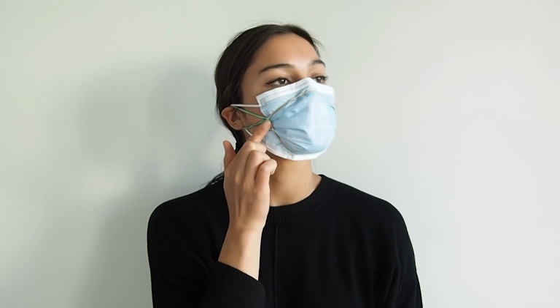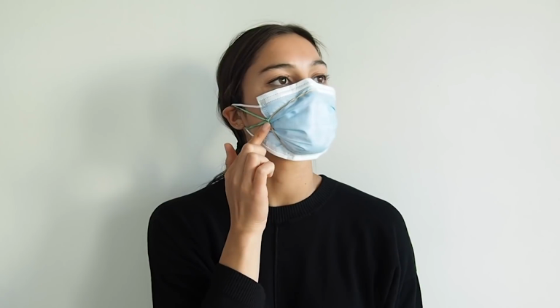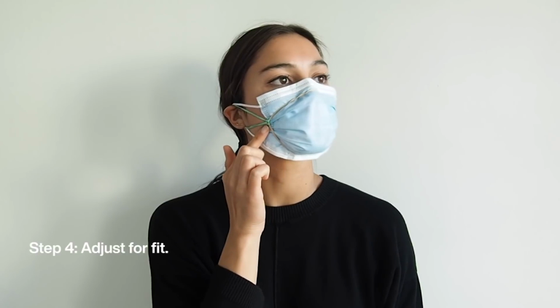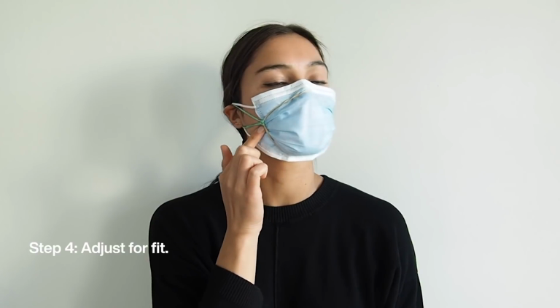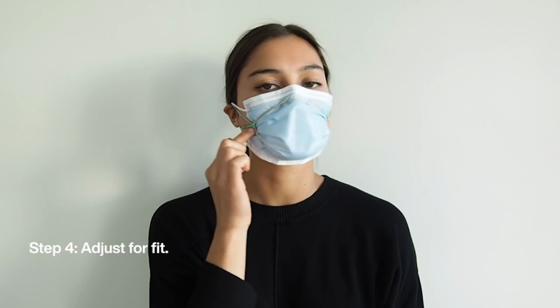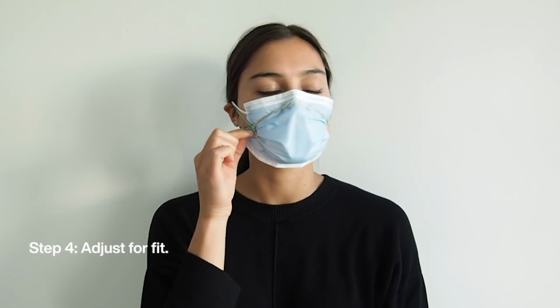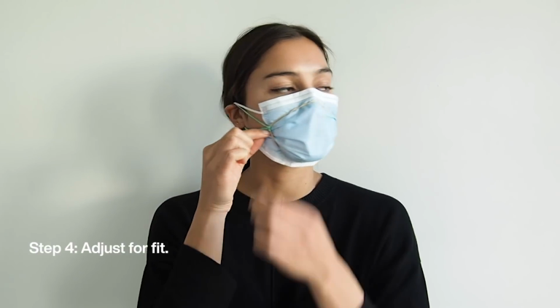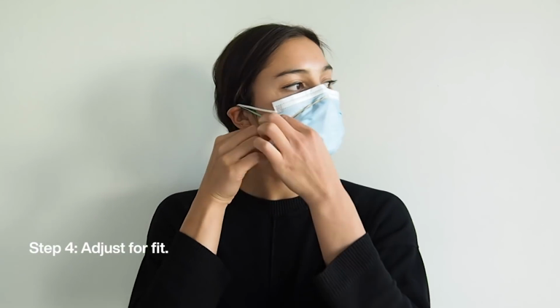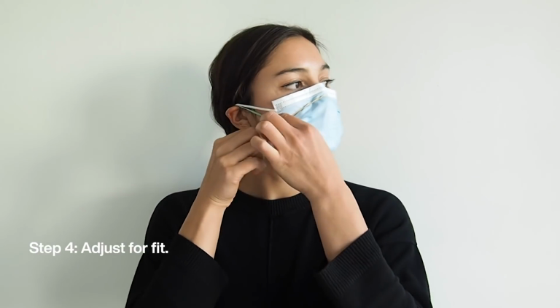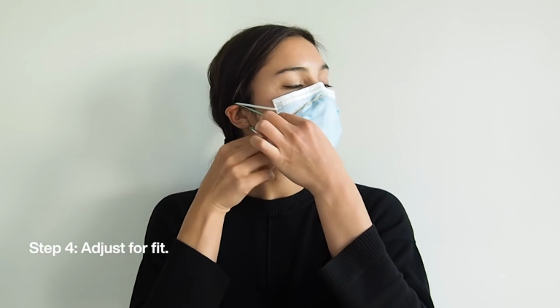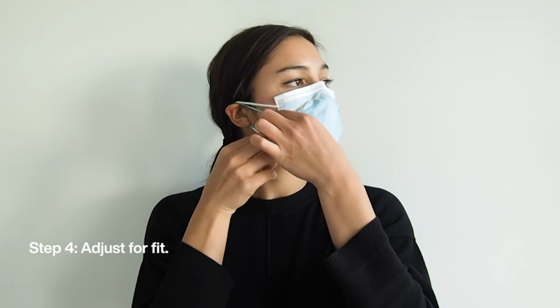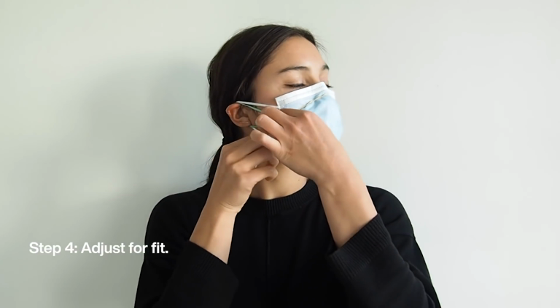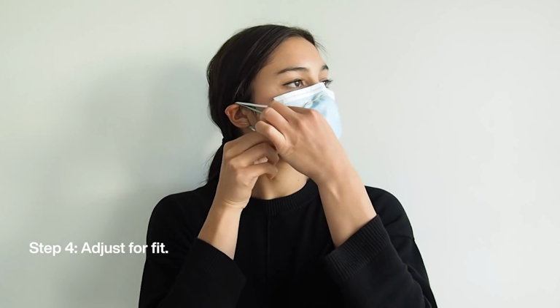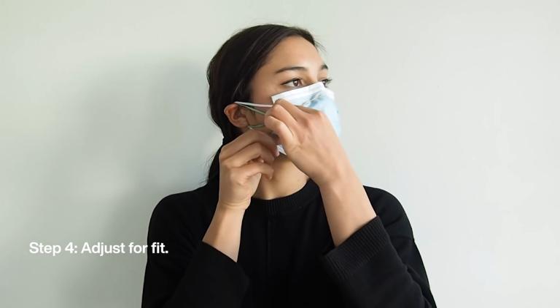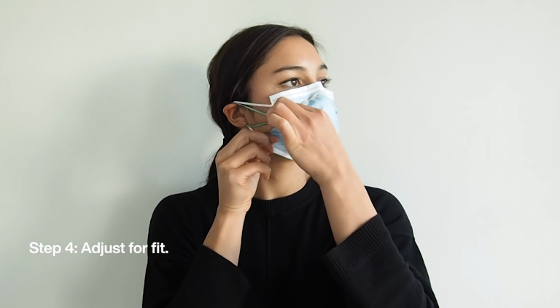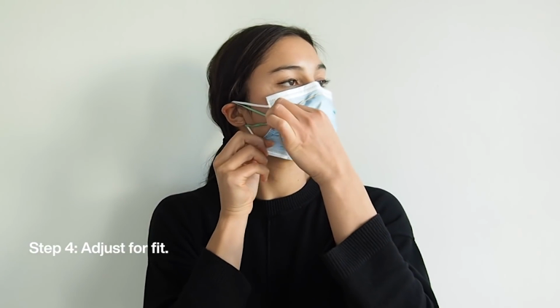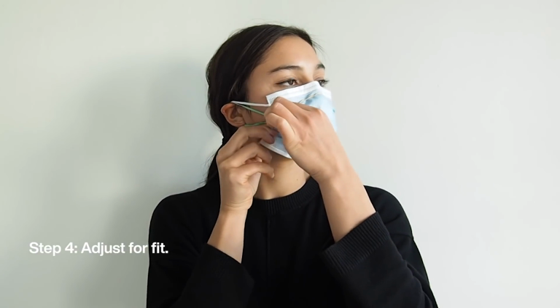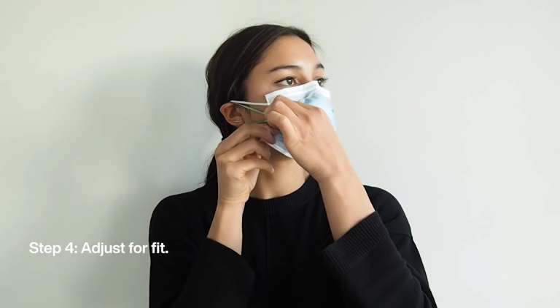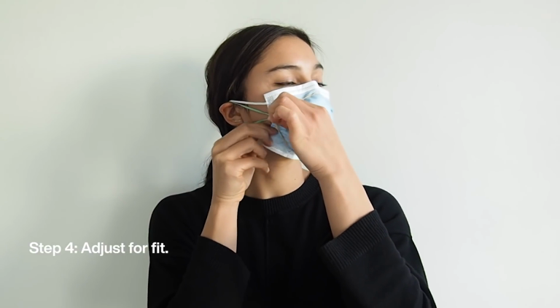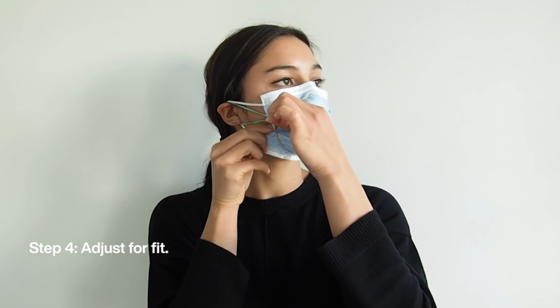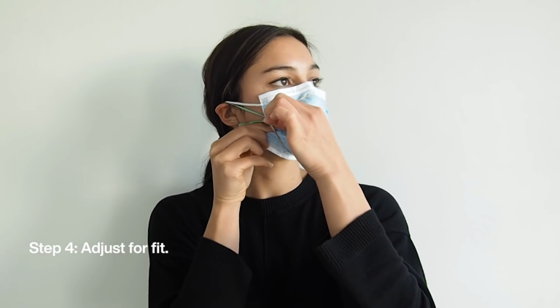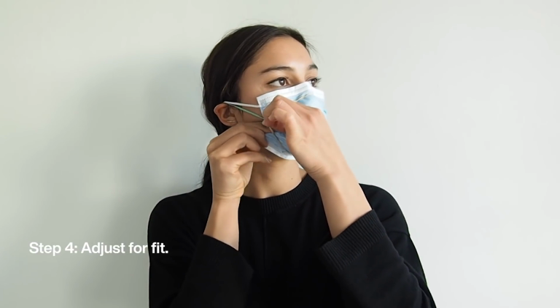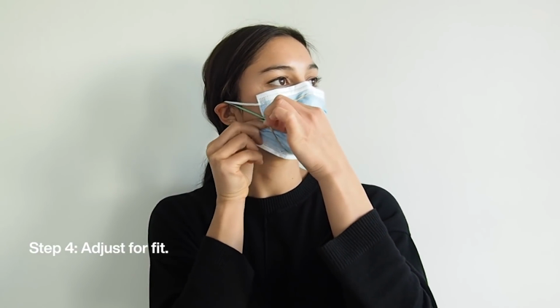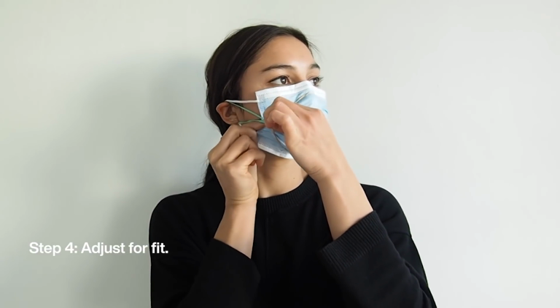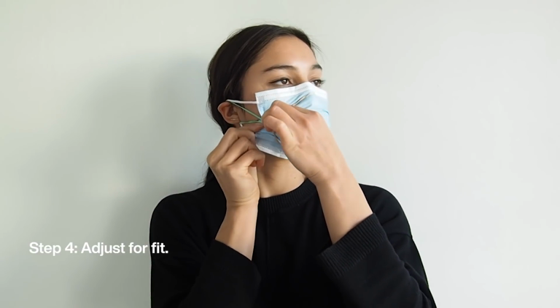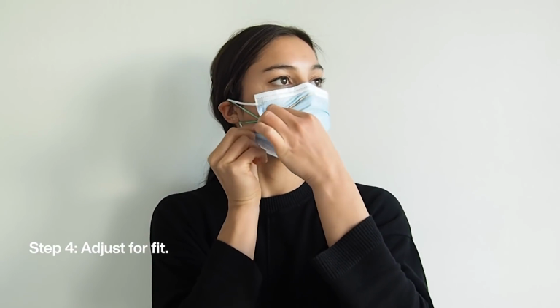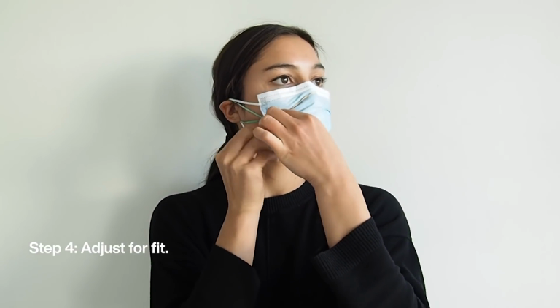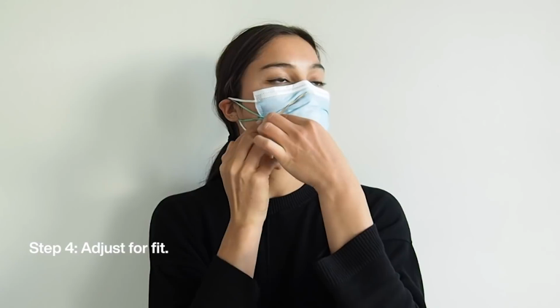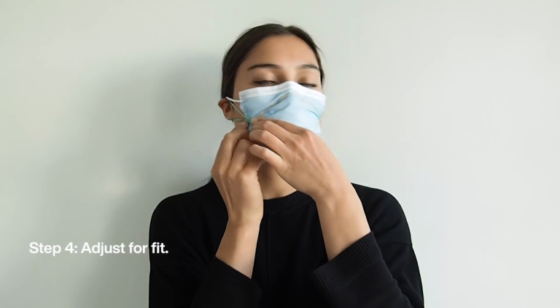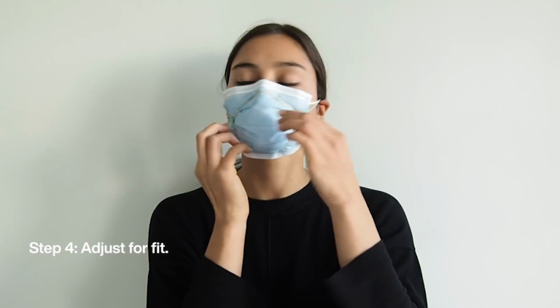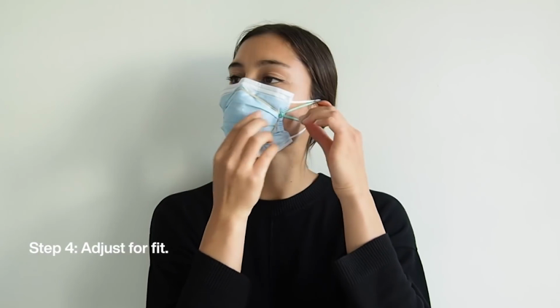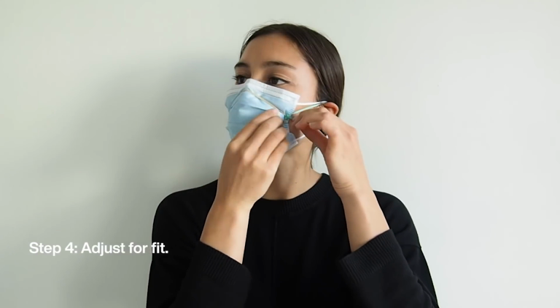Step four: adjust the fit of the central rubber band so that the rubber band is inside of the surgical mask at all times.